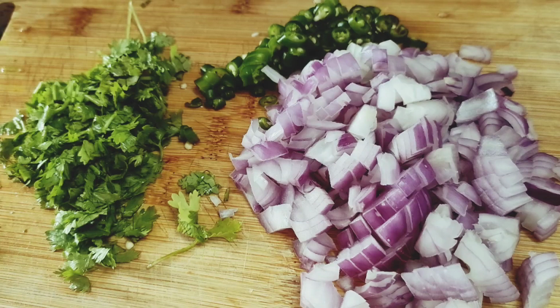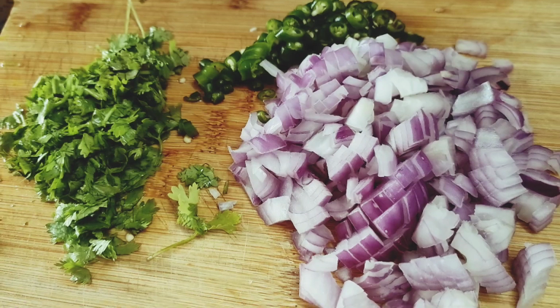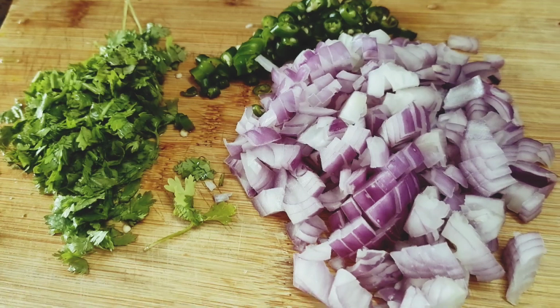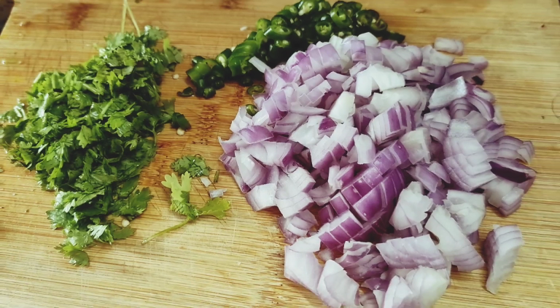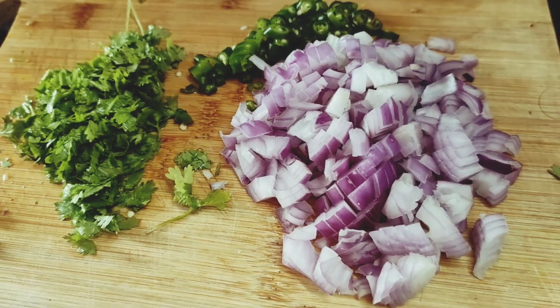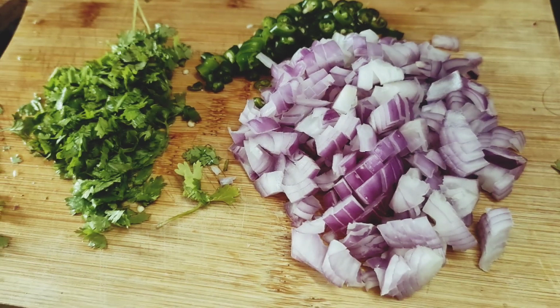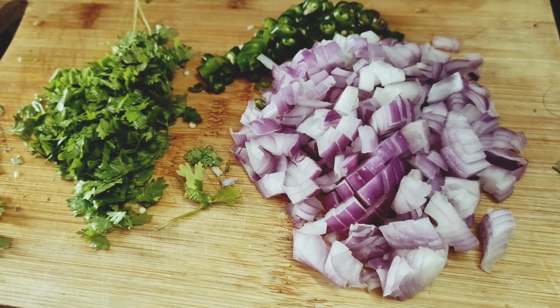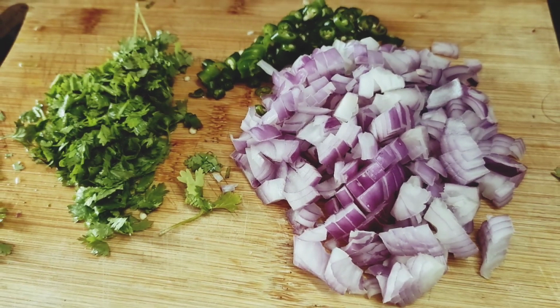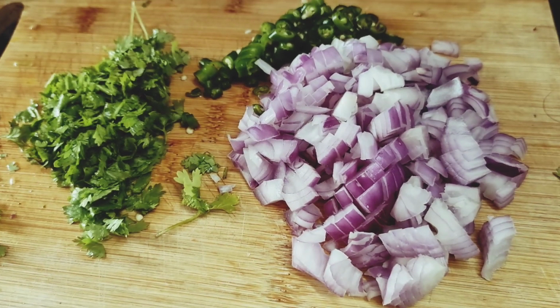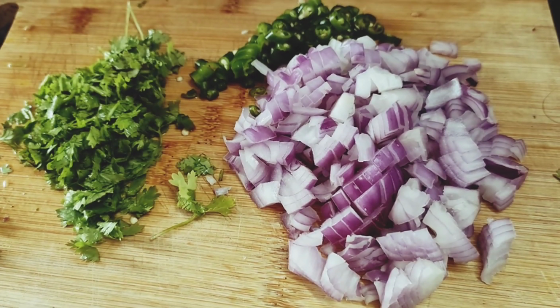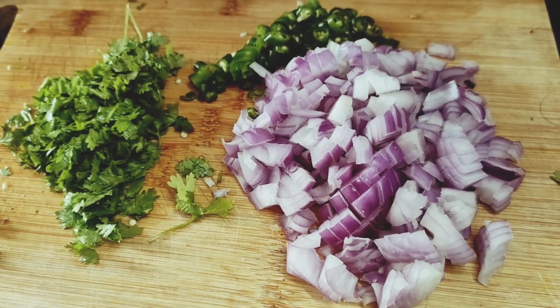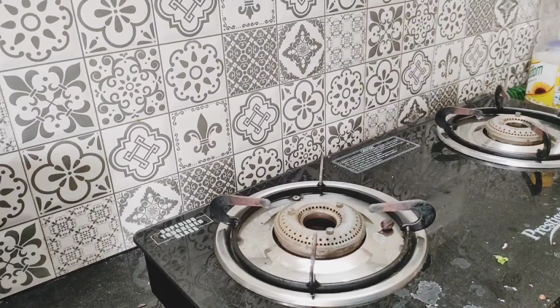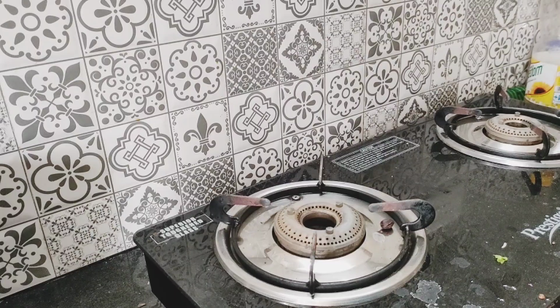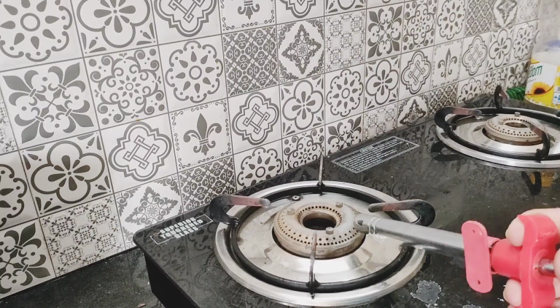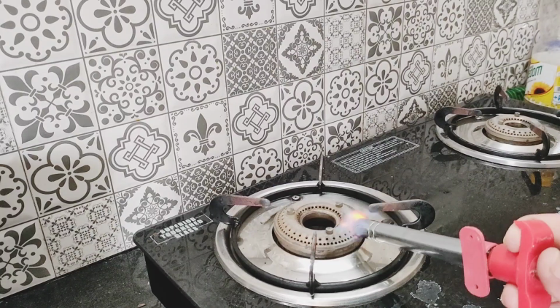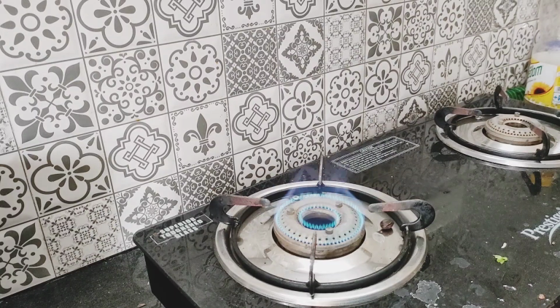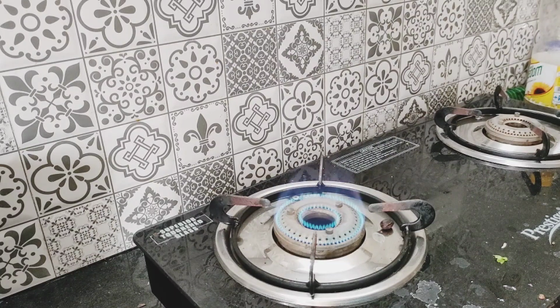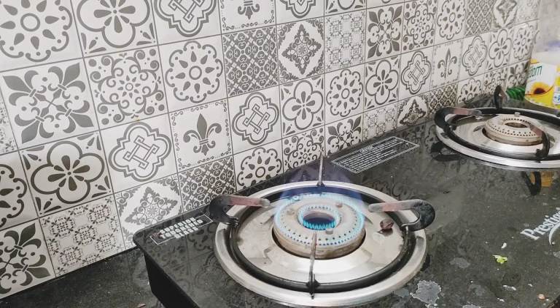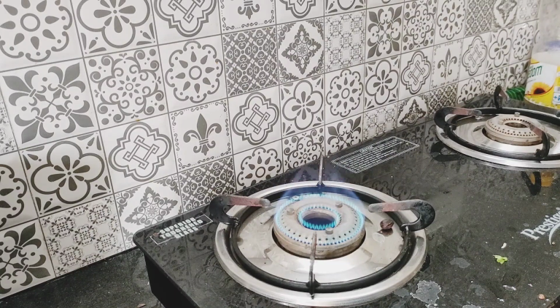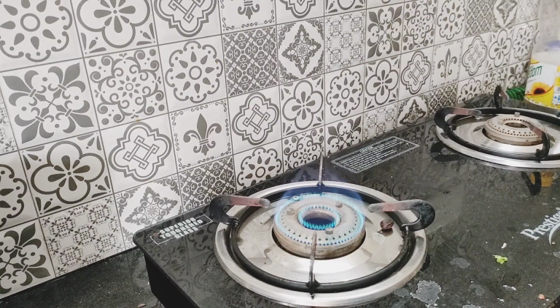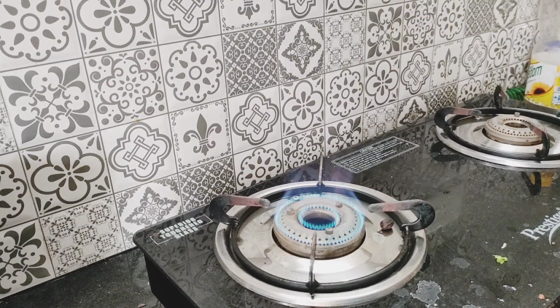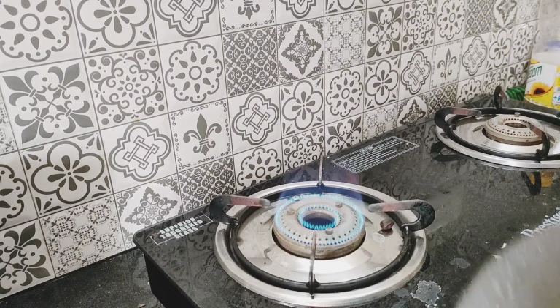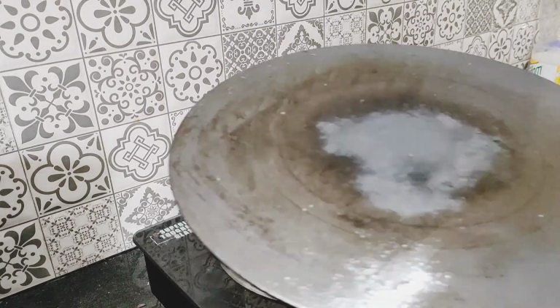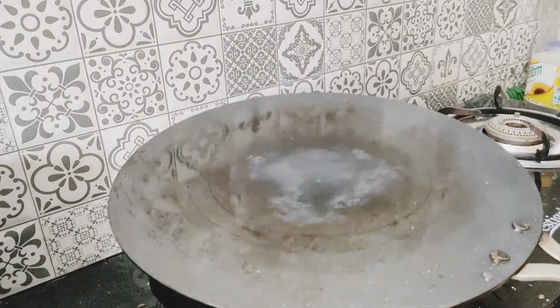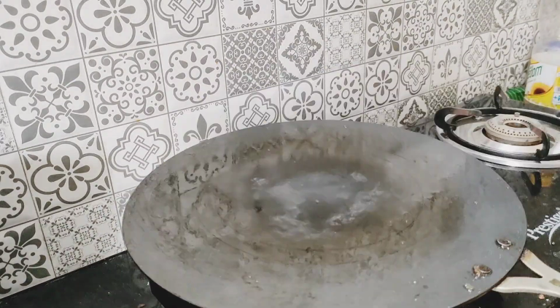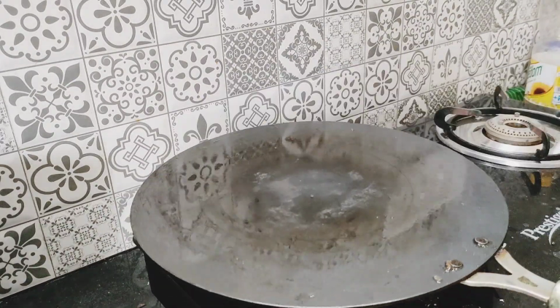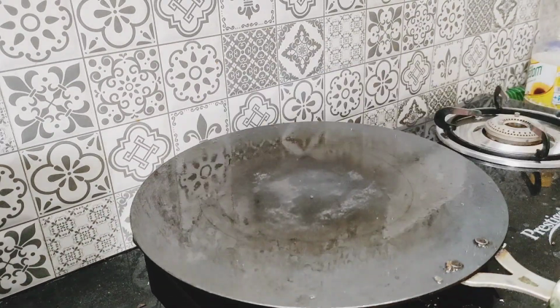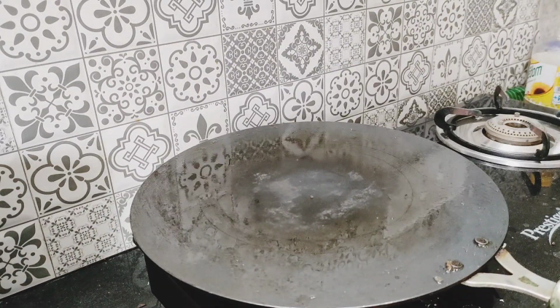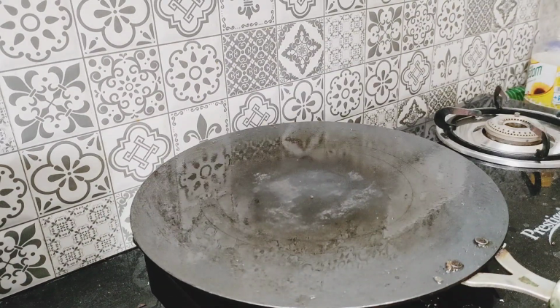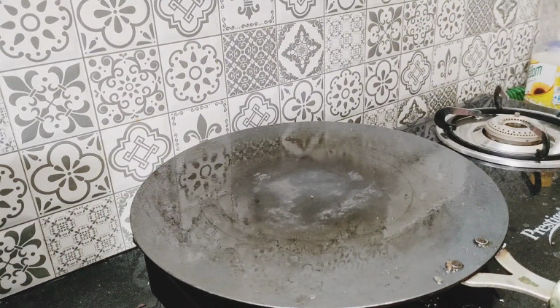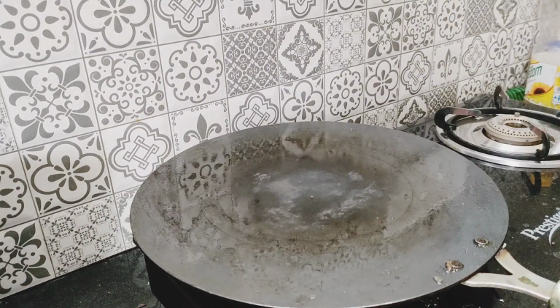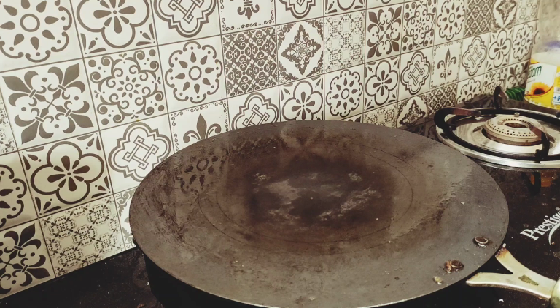Hello all, welcome to my channel. Today, I am going to make this easy, tasty and crispy recipe.